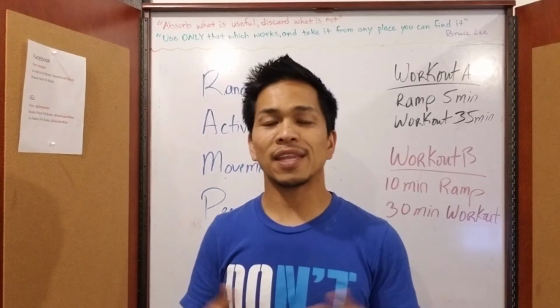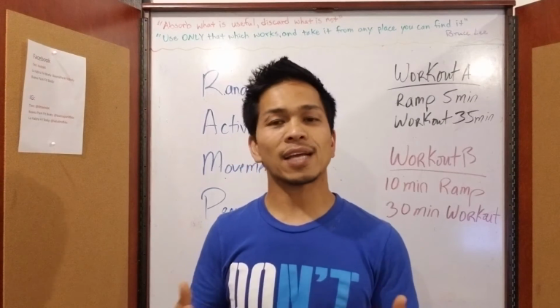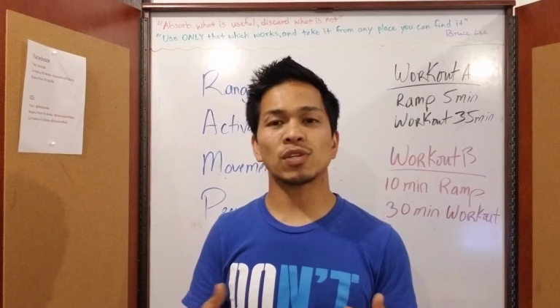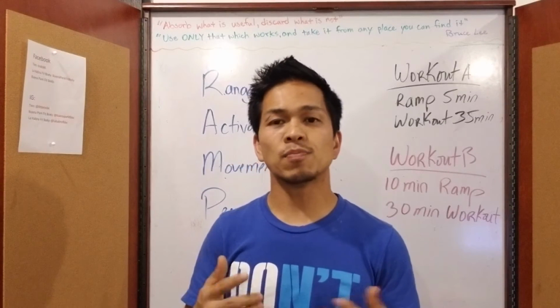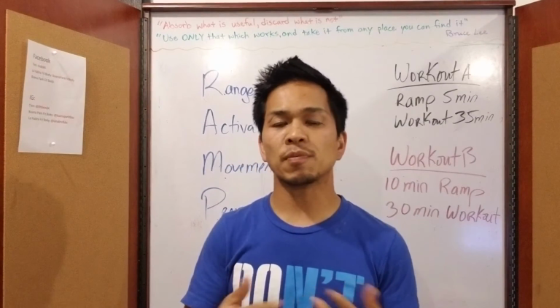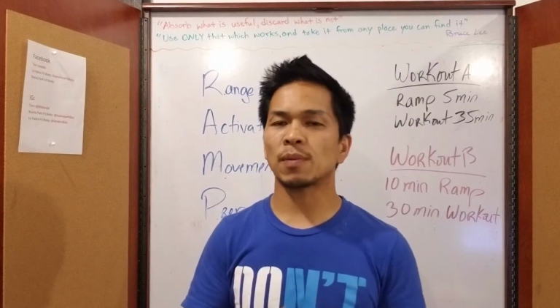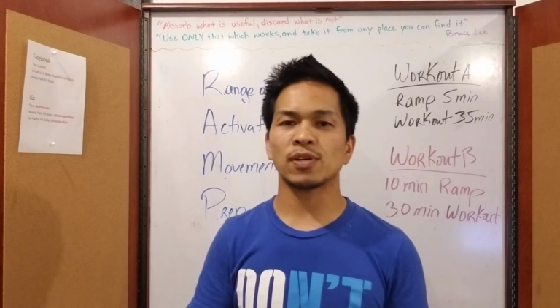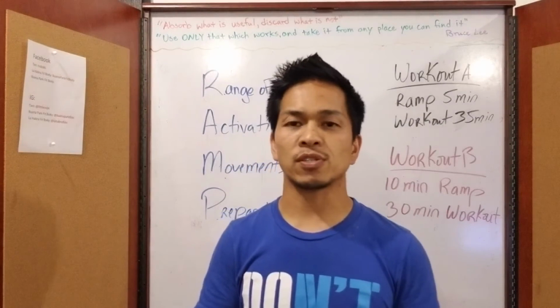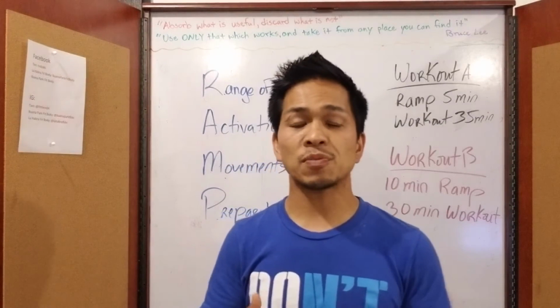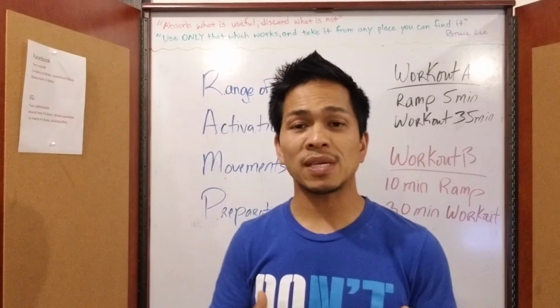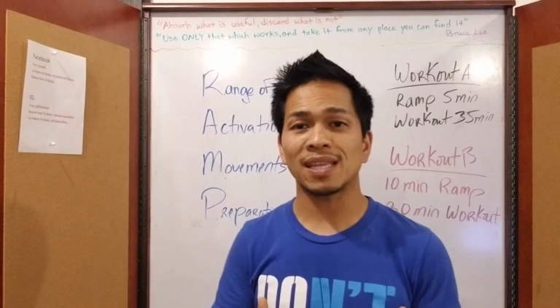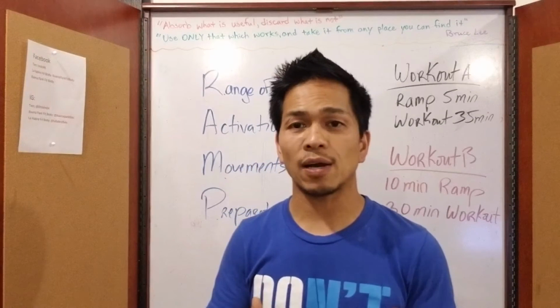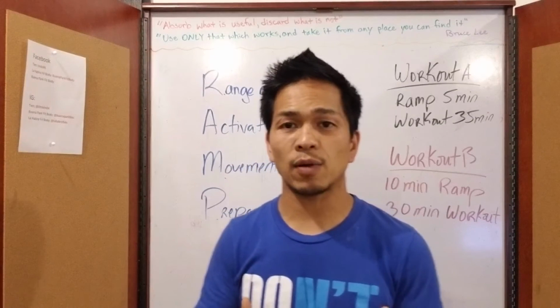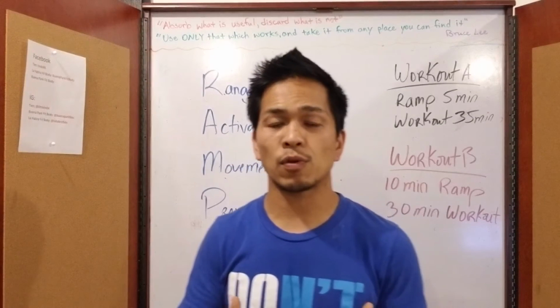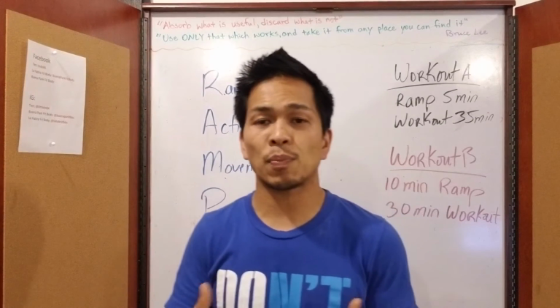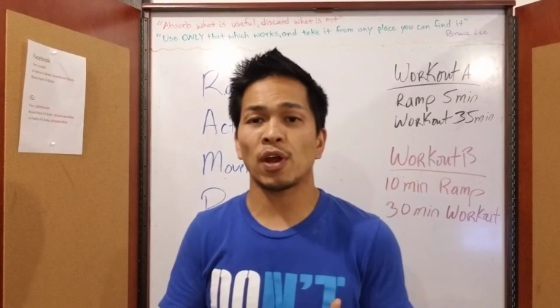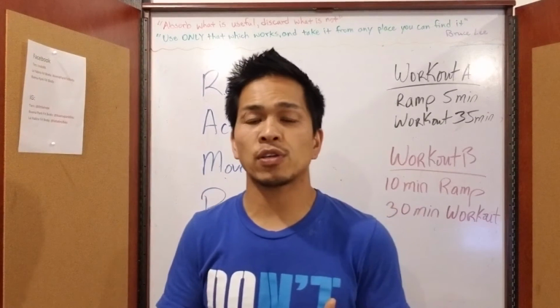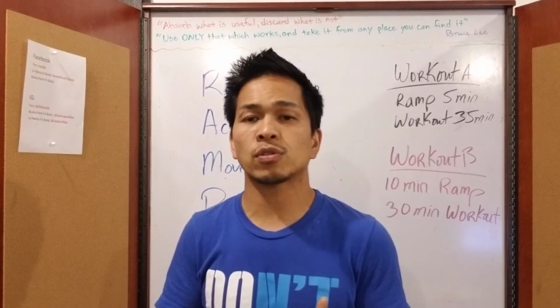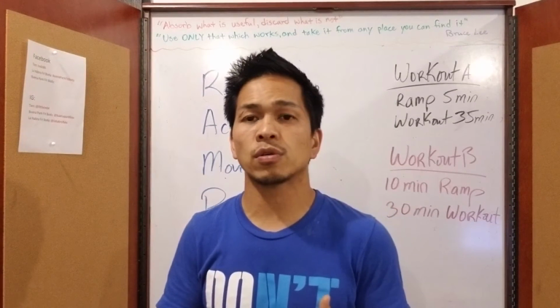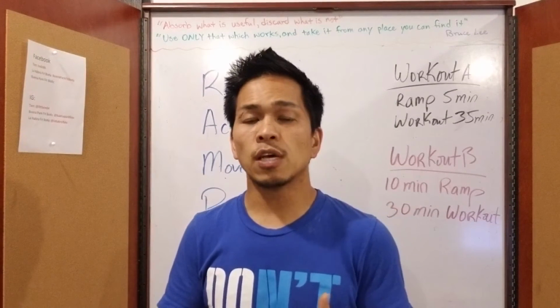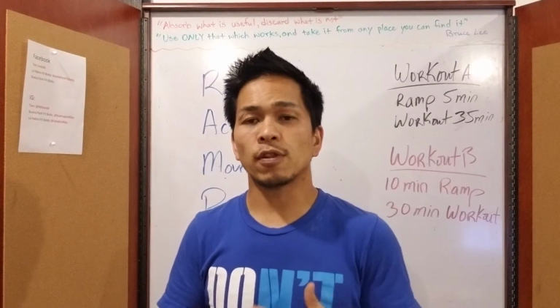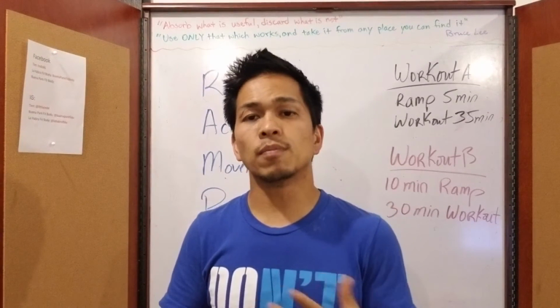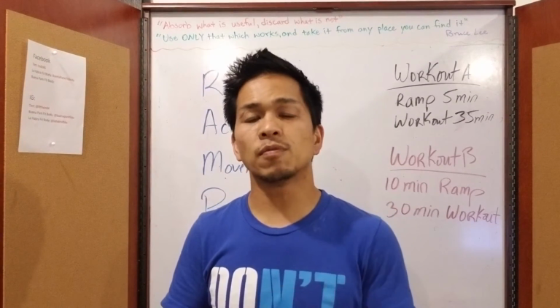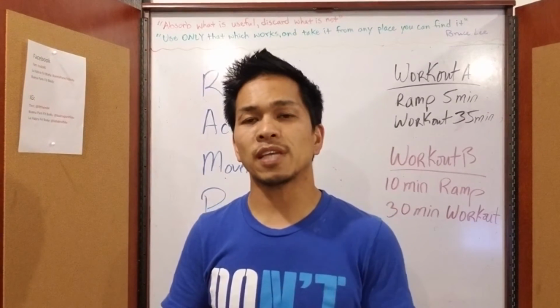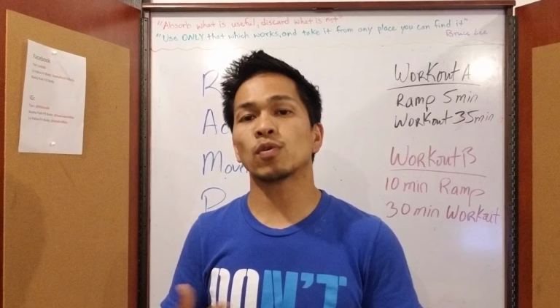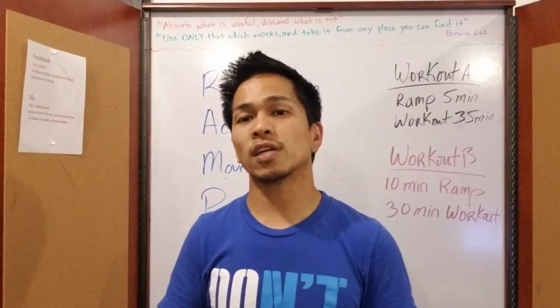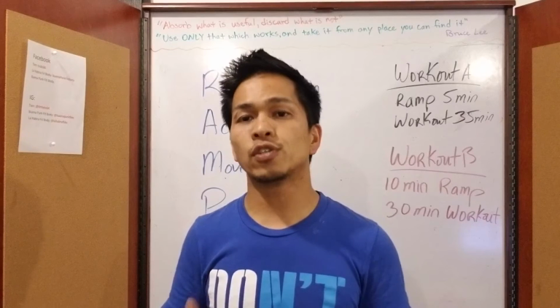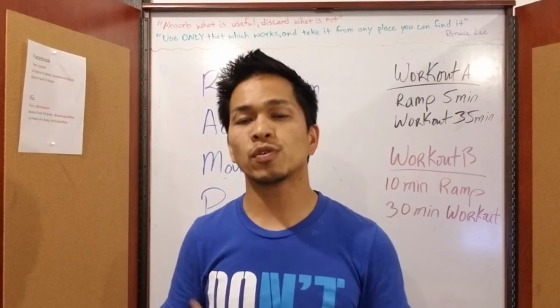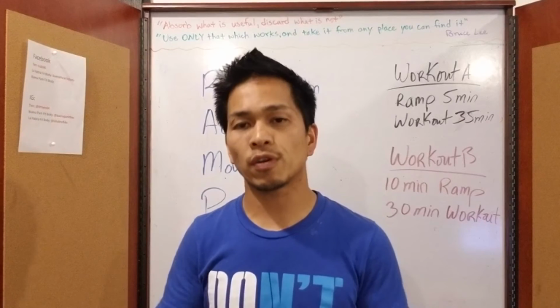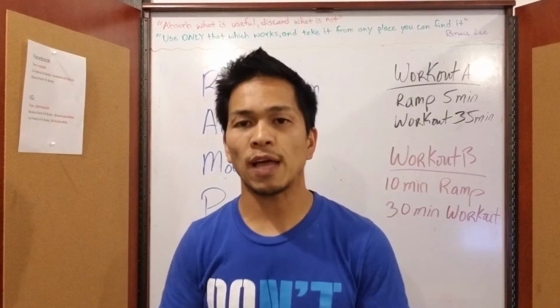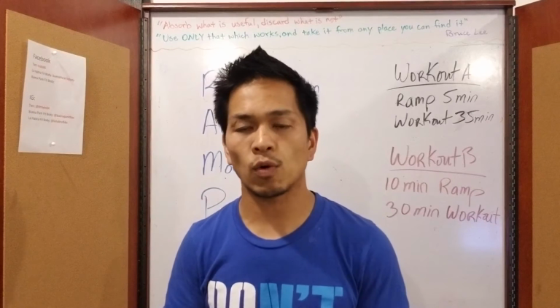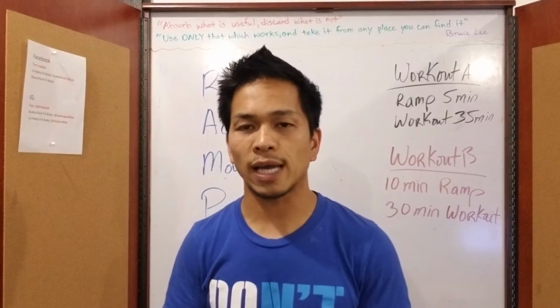The next one is Movement Preparation, meaning that we're preparing you for the specific movements we're going to do during that workout.